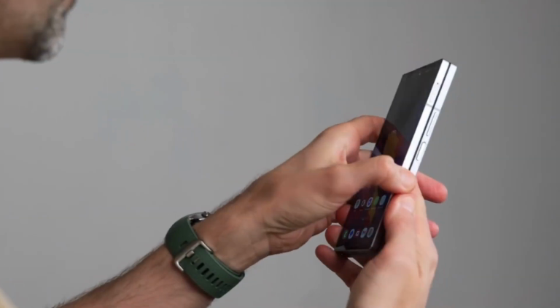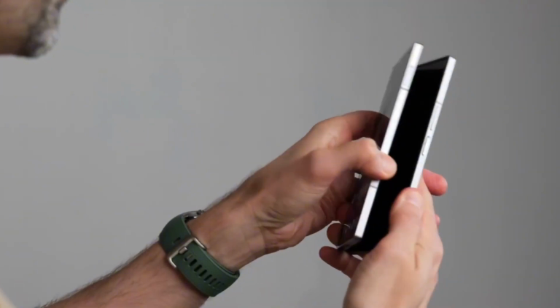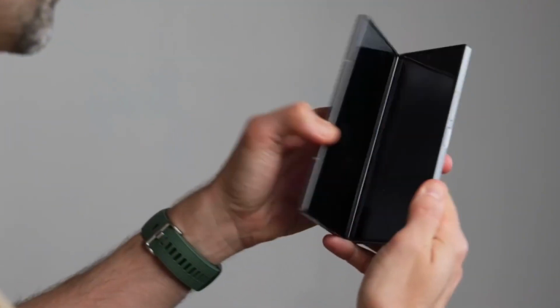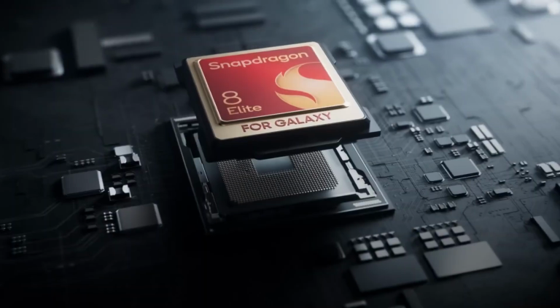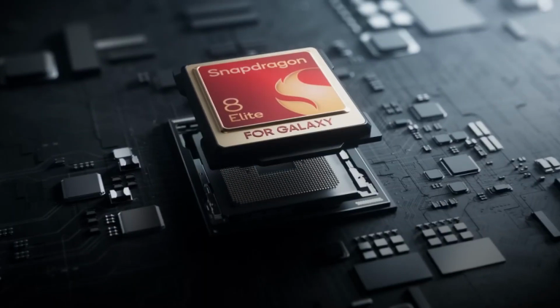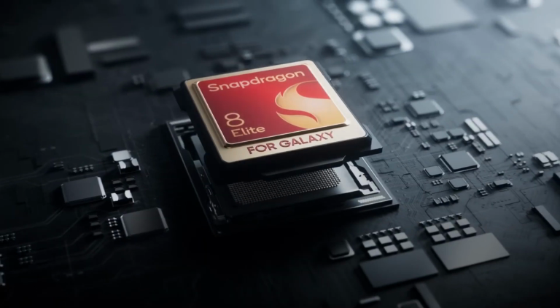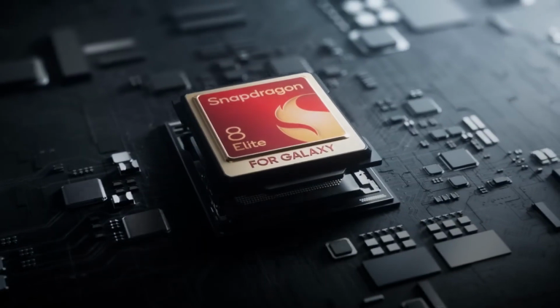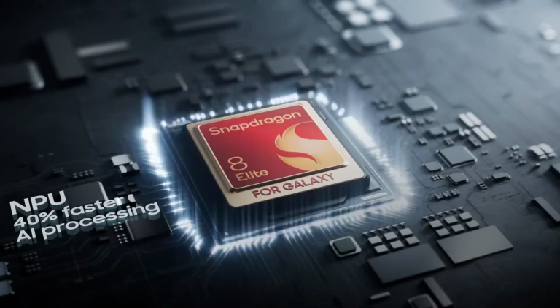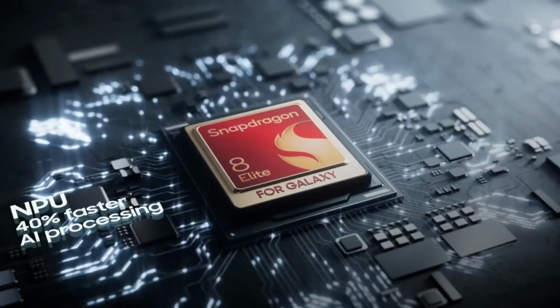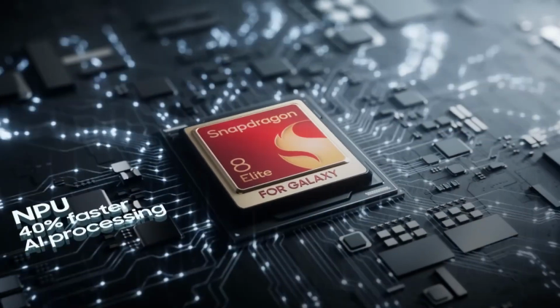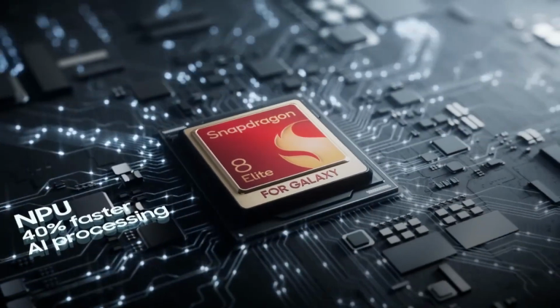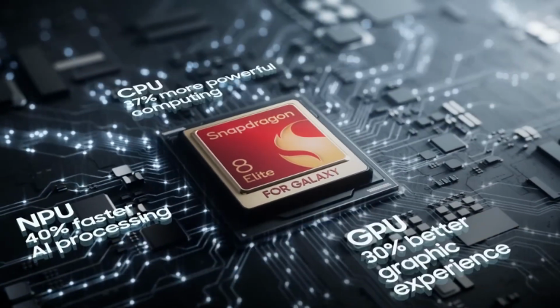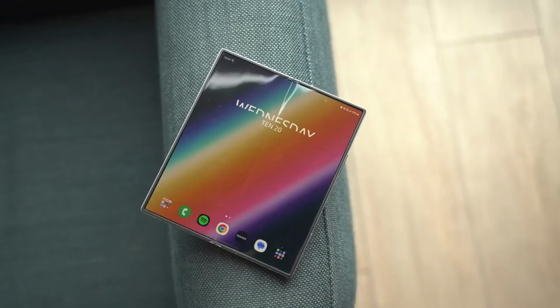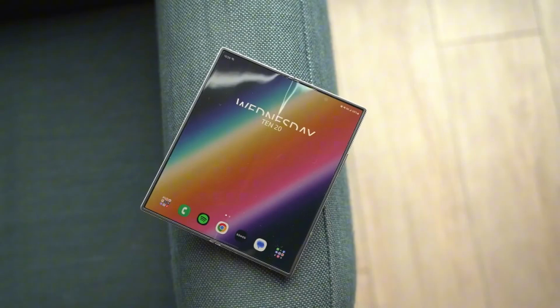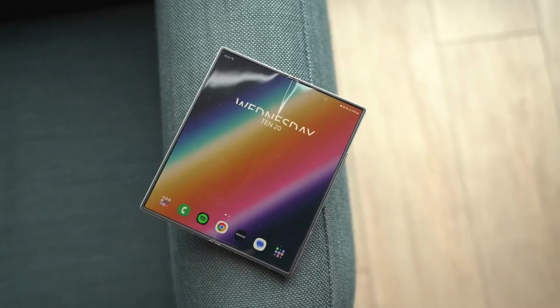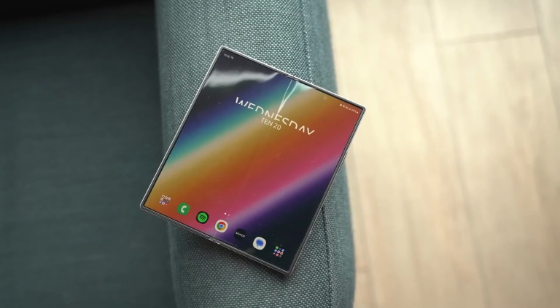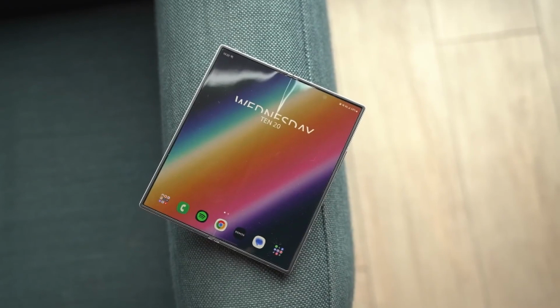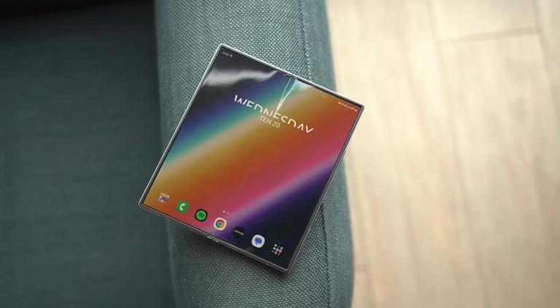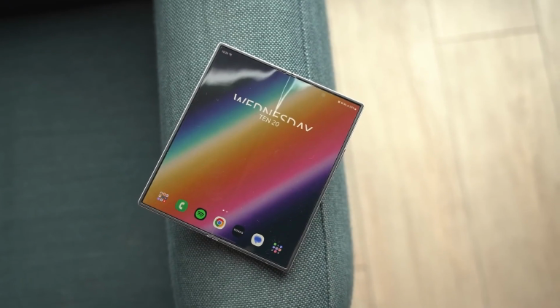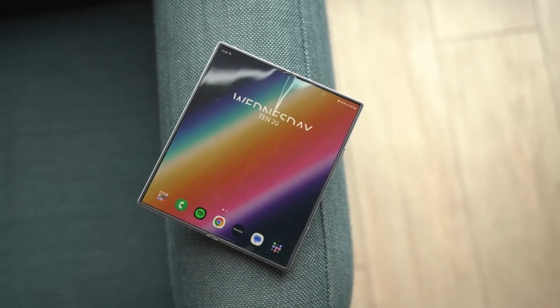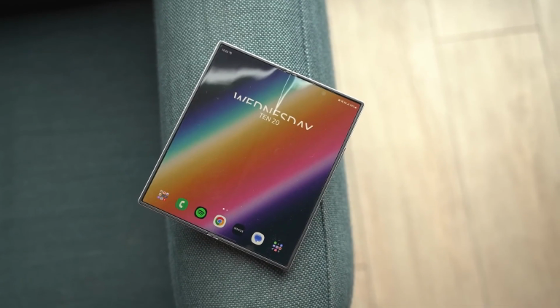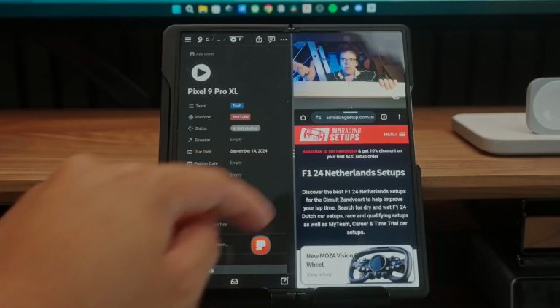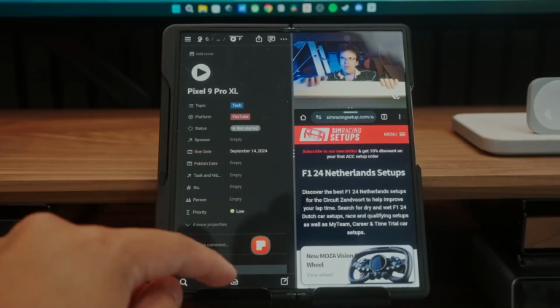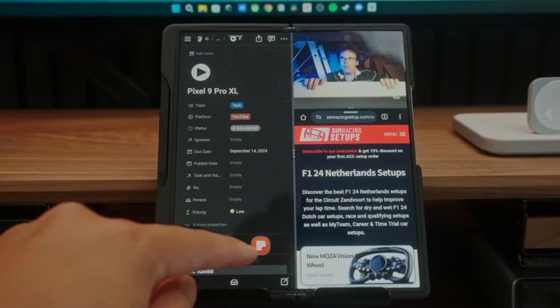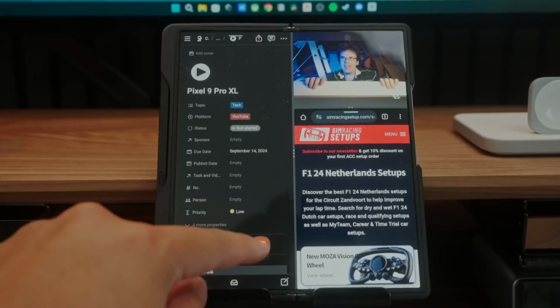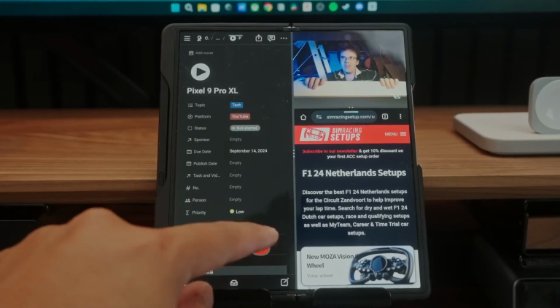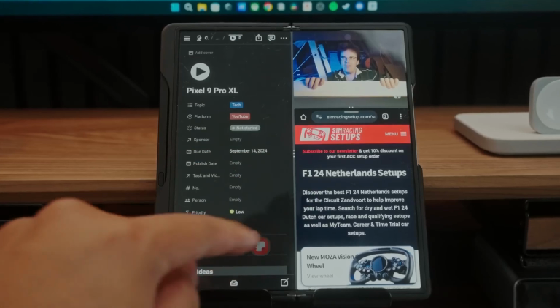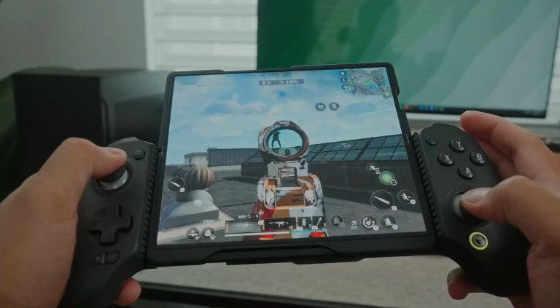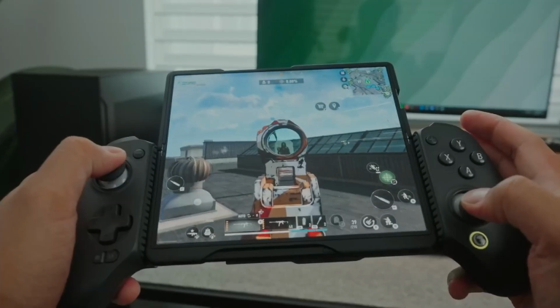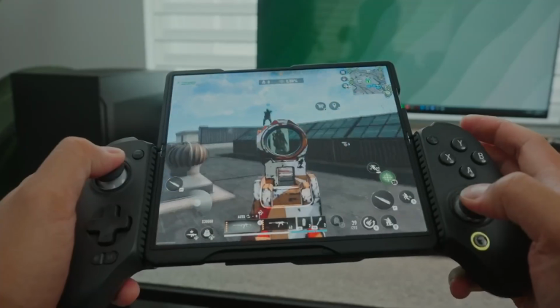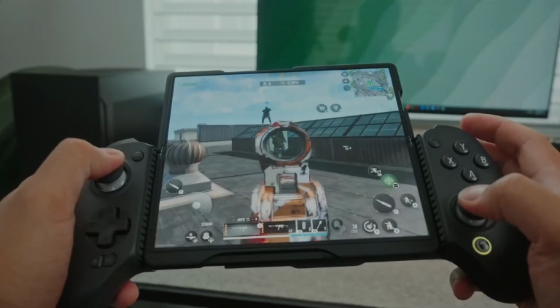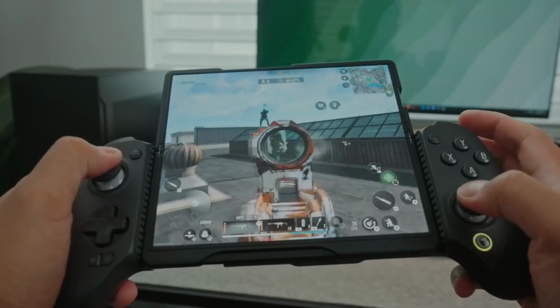And did I mention the Snapdragon 8 Elite chip? It's the powerhouse we've been hoping for, making multitasking and gaming smoother than ever.